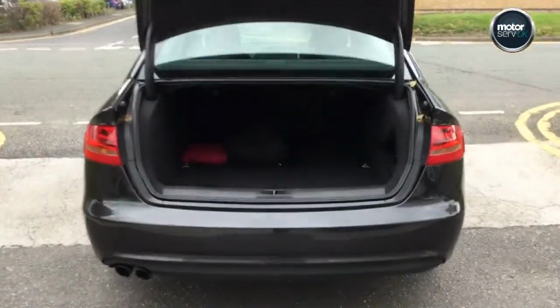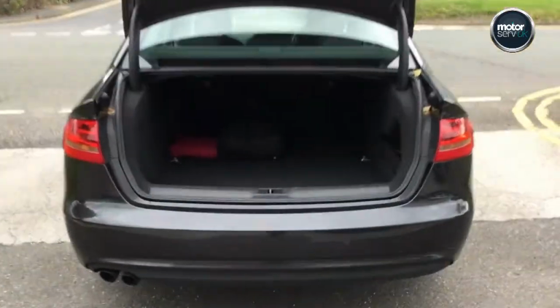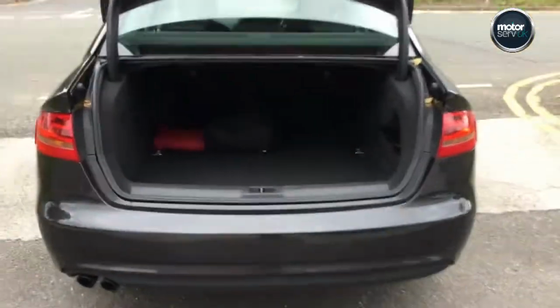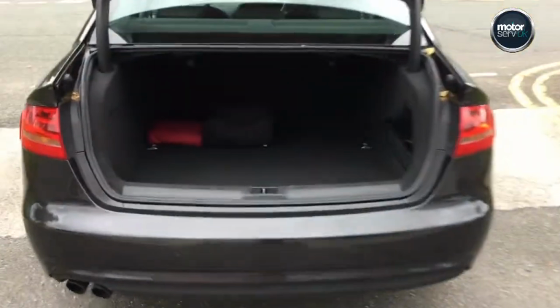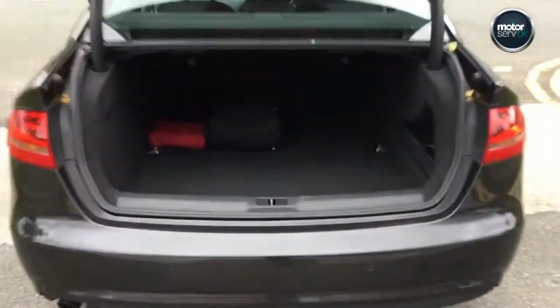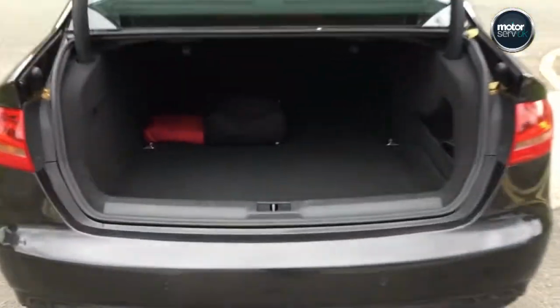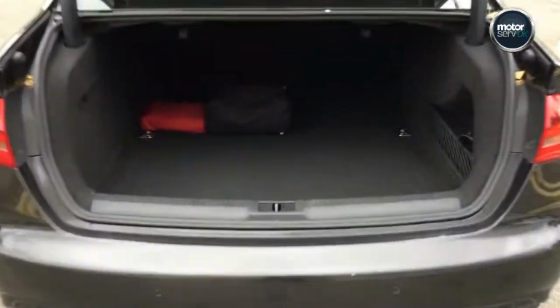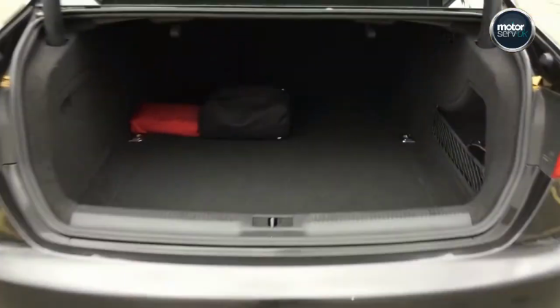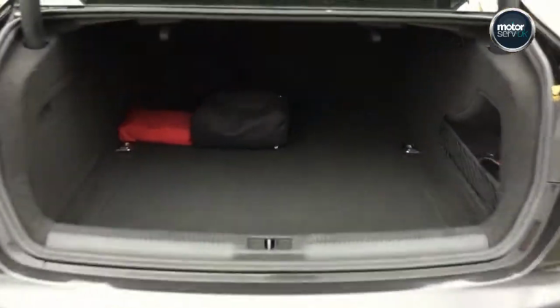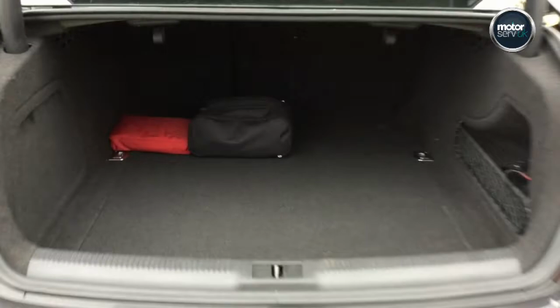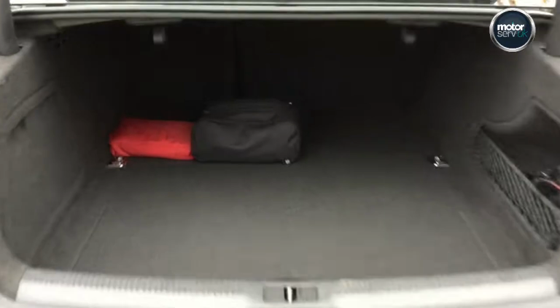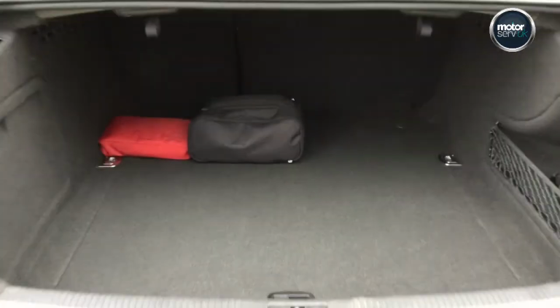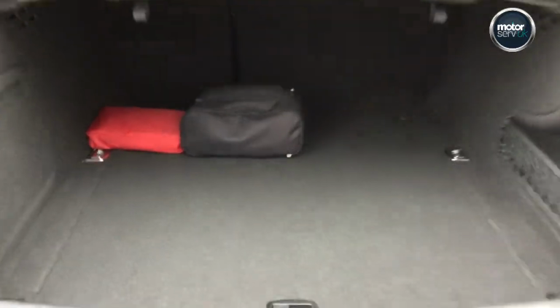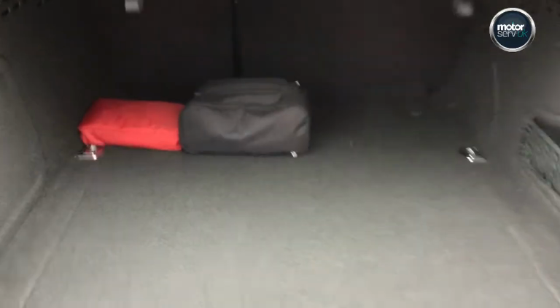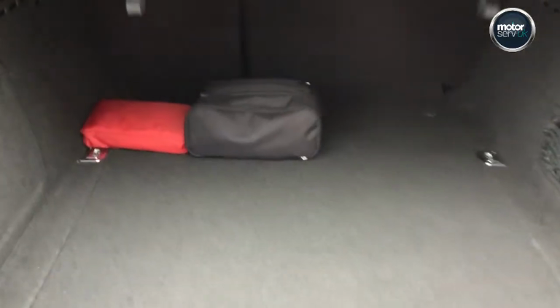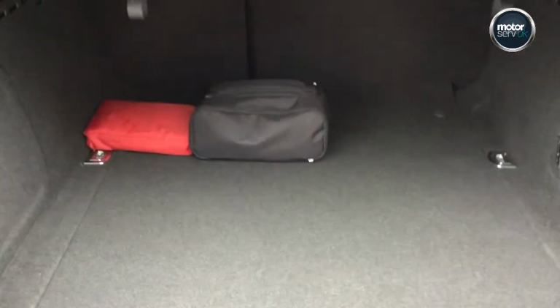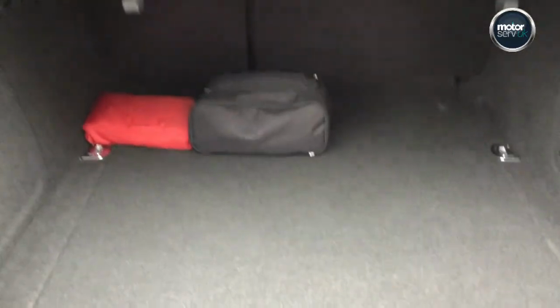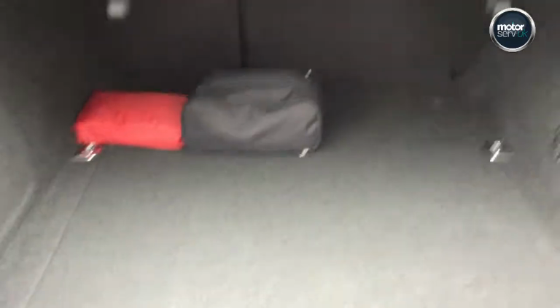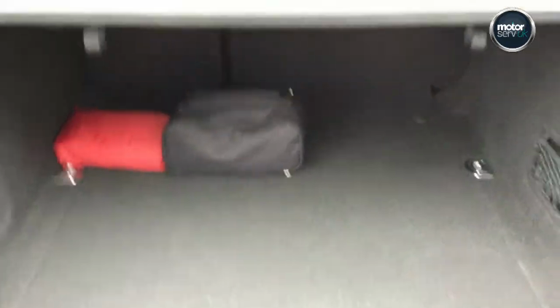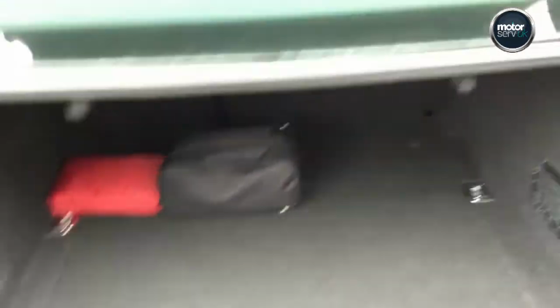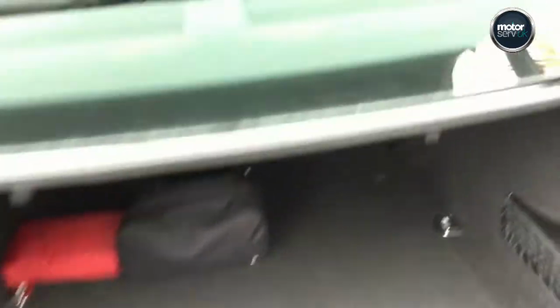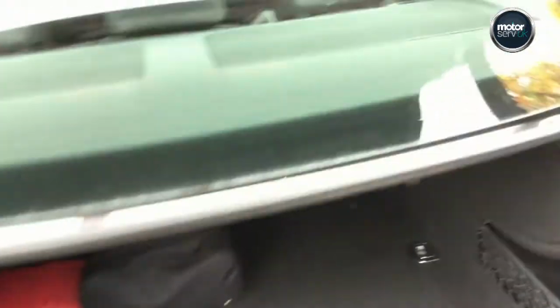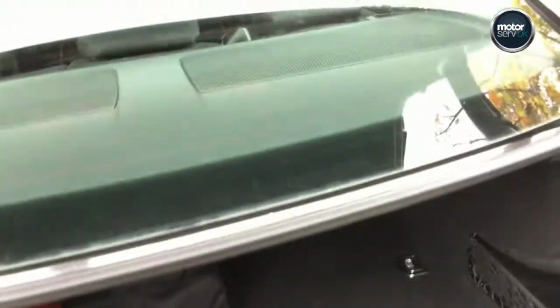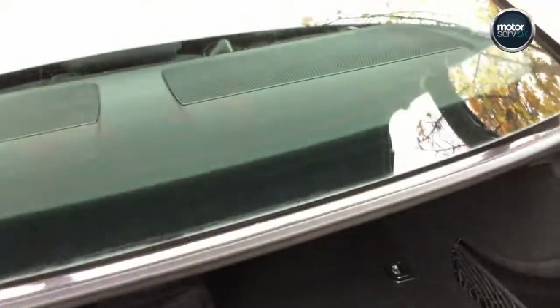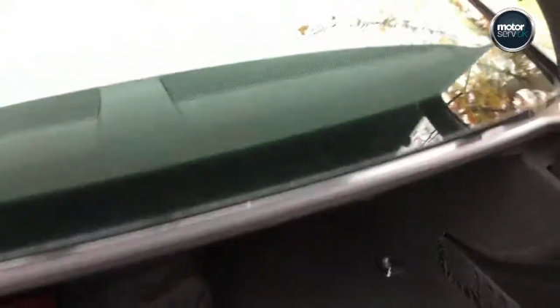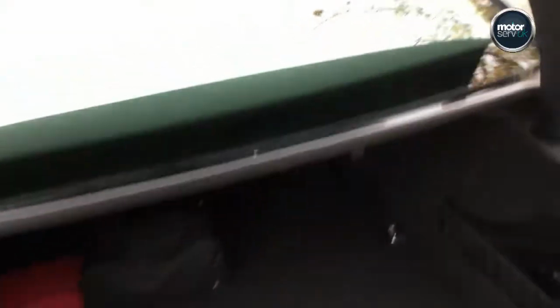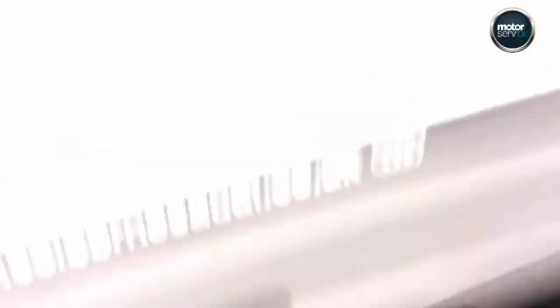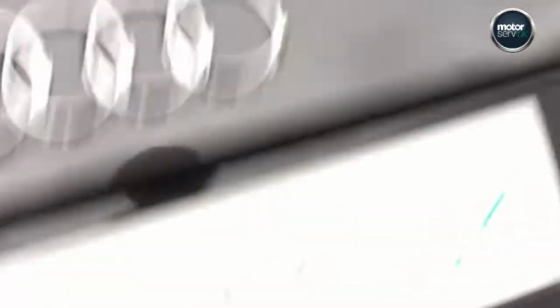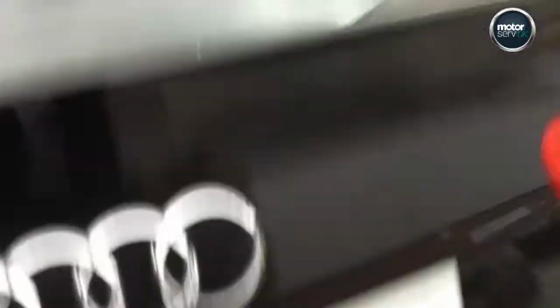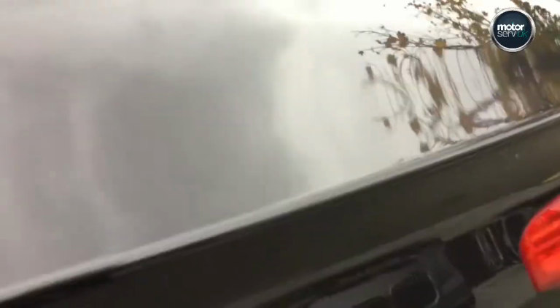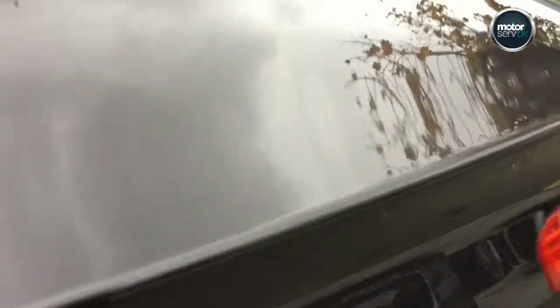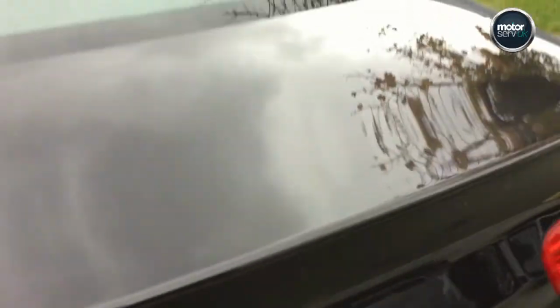Auto boot opening as you see there, and great luggage capacity. The rear seats do fold down as well to increase that.